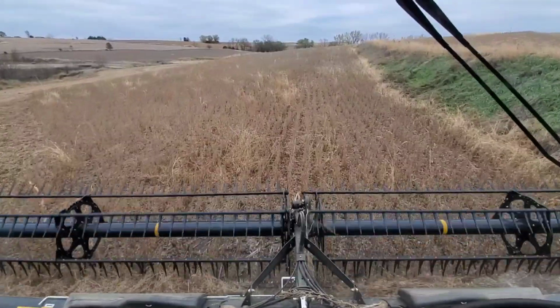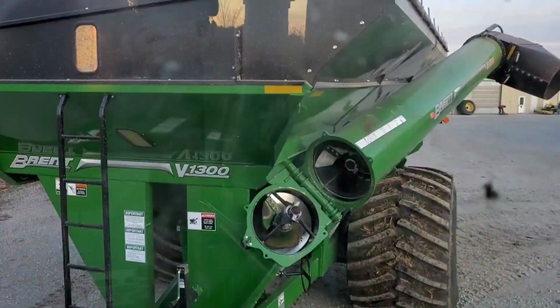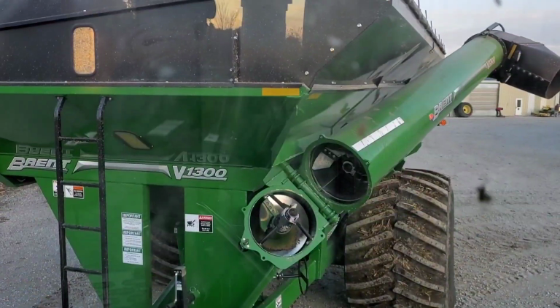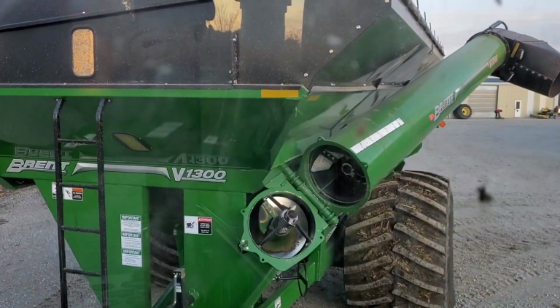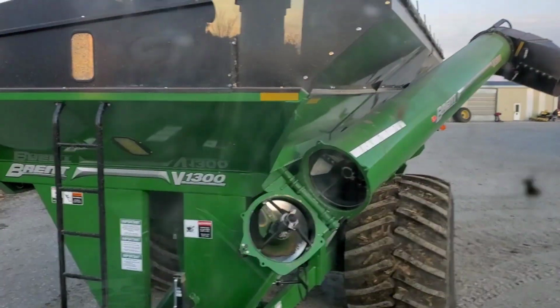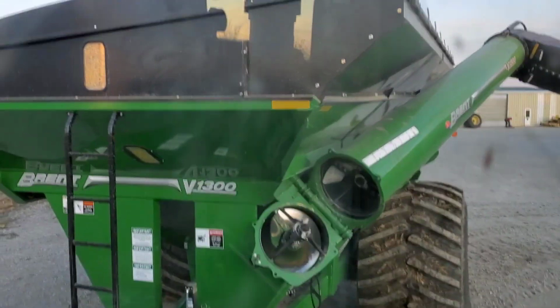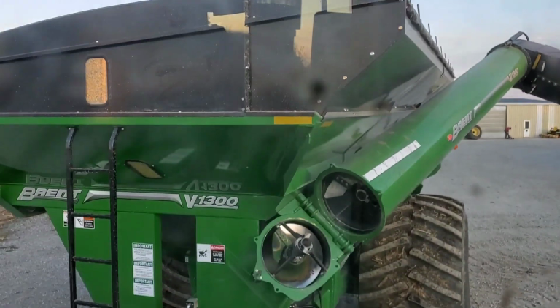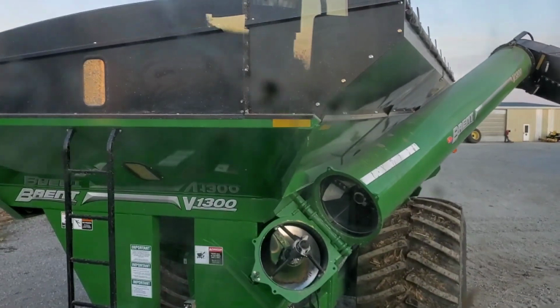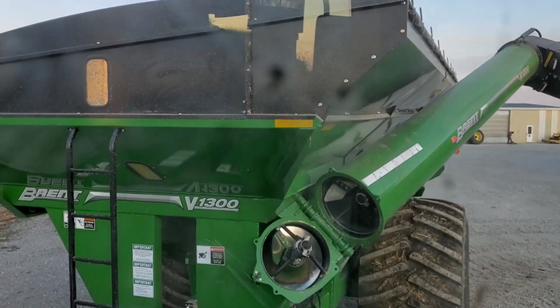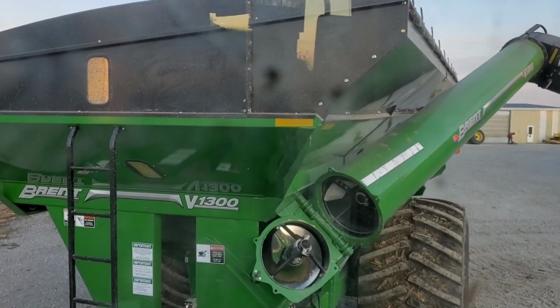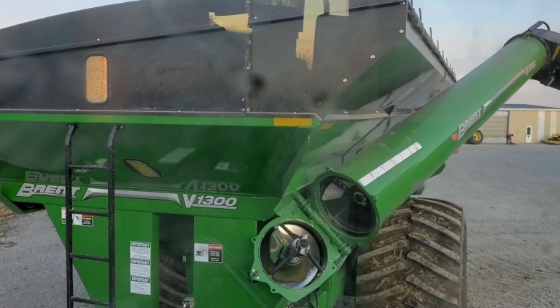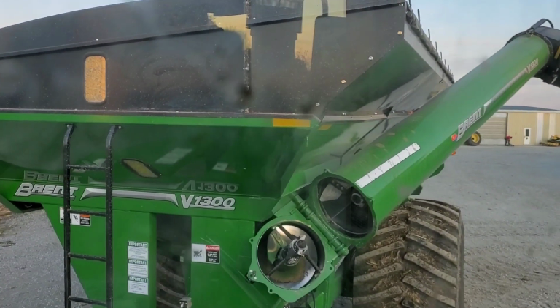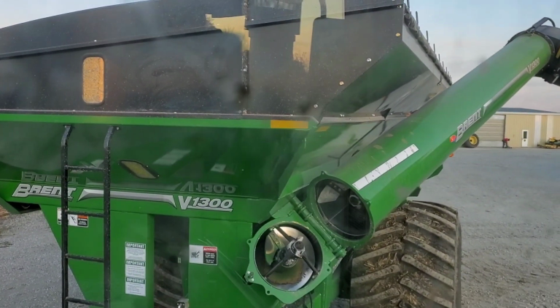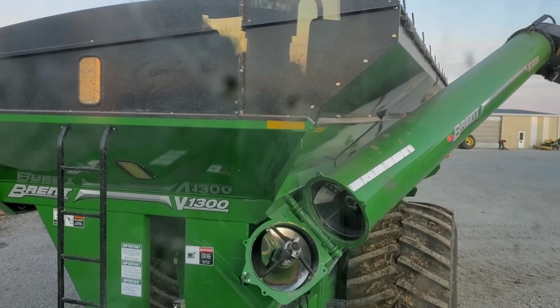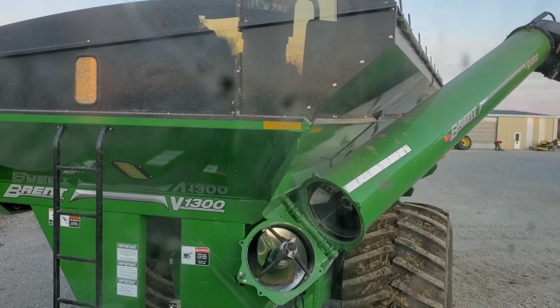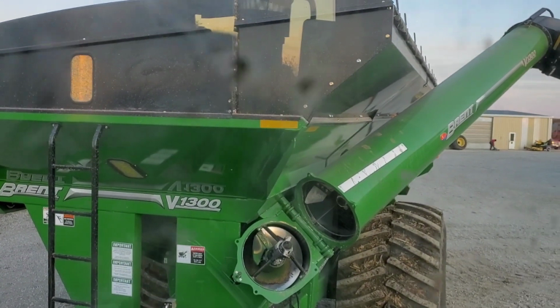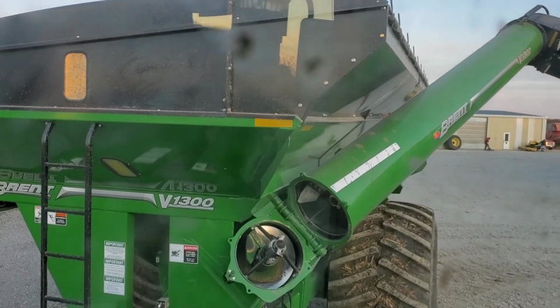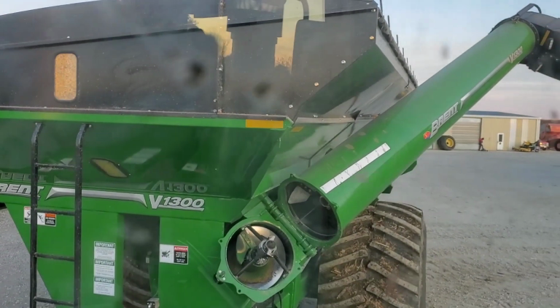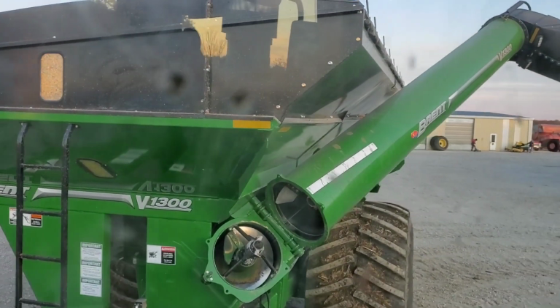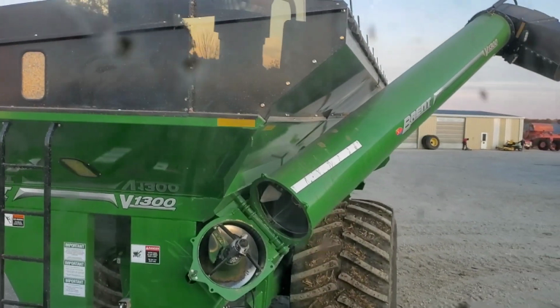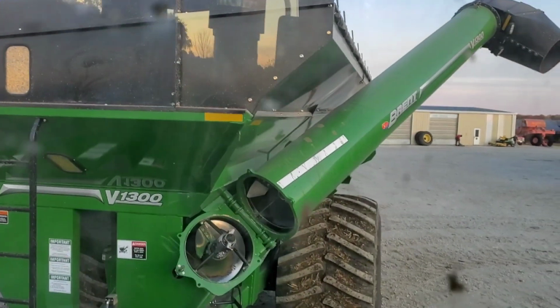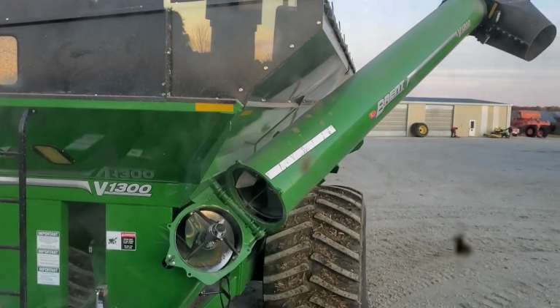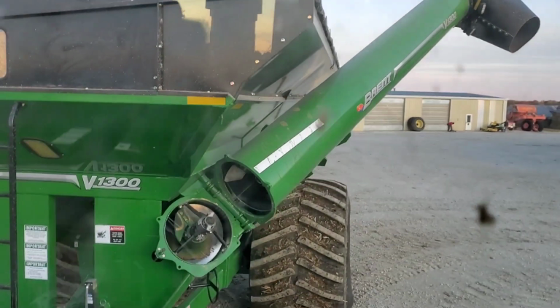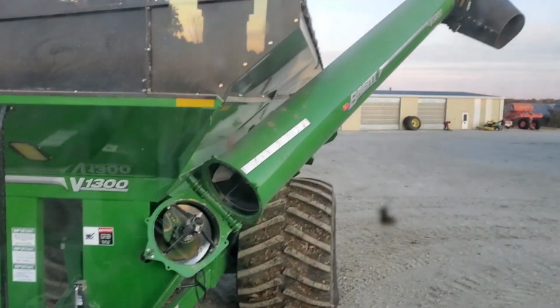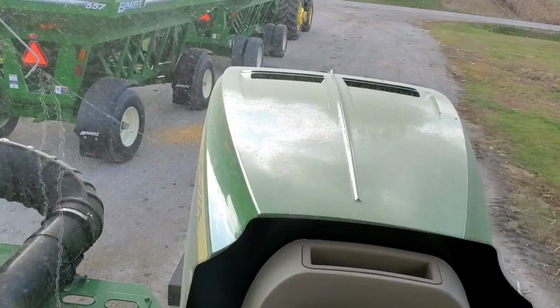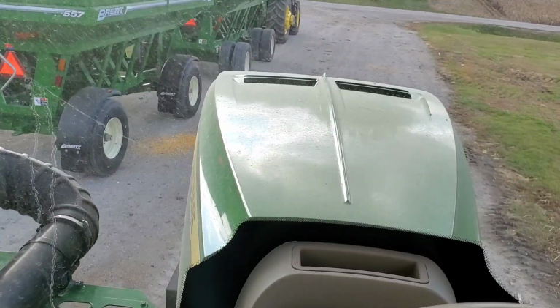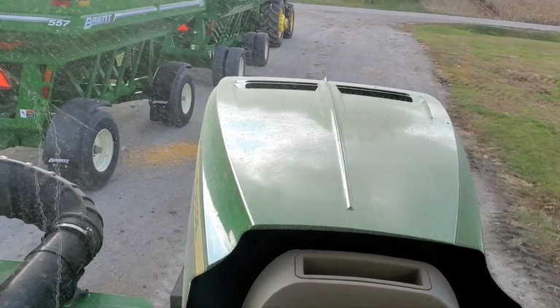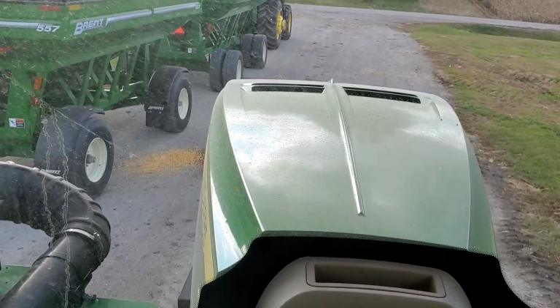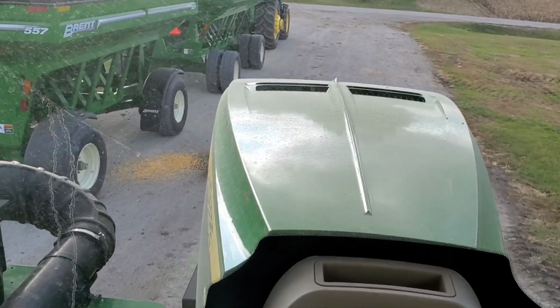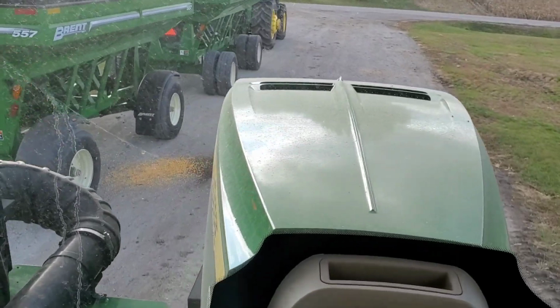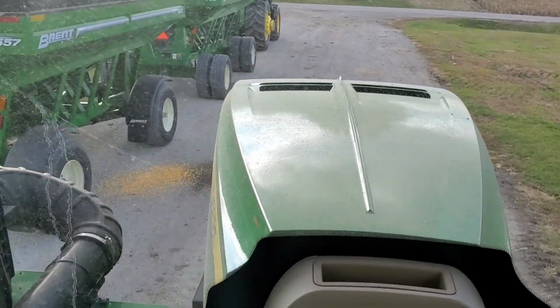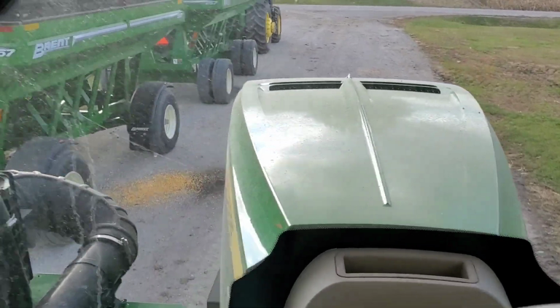And here you're seeing the grain cart getting ready to dump into the wagons. That grain cart has been a fantastic asset this year with the mud.